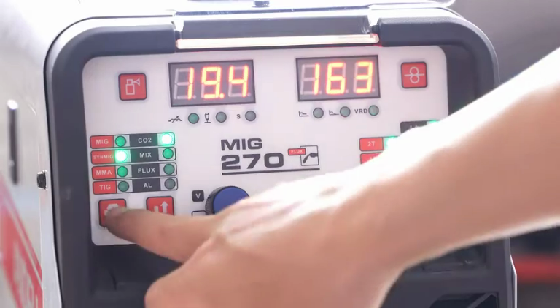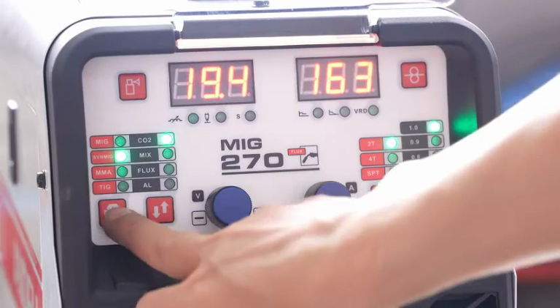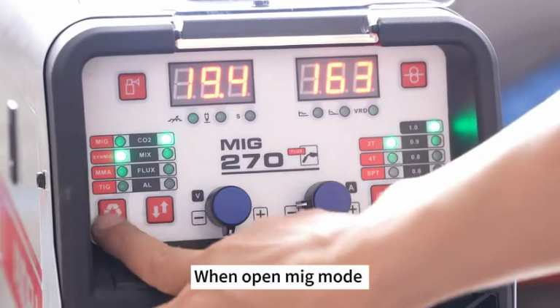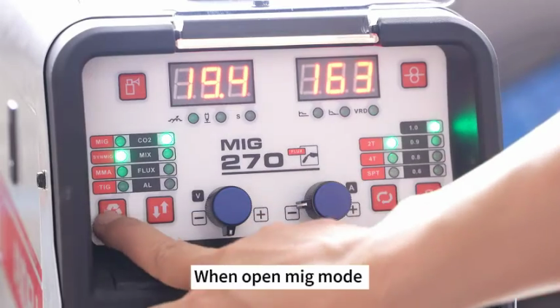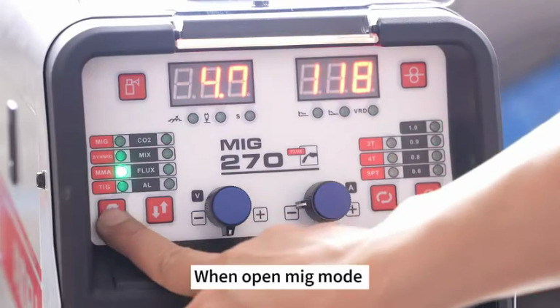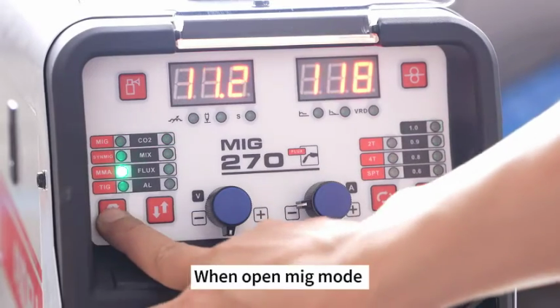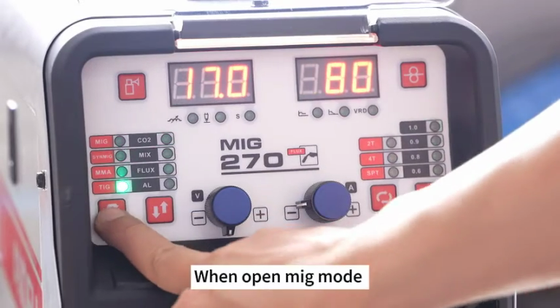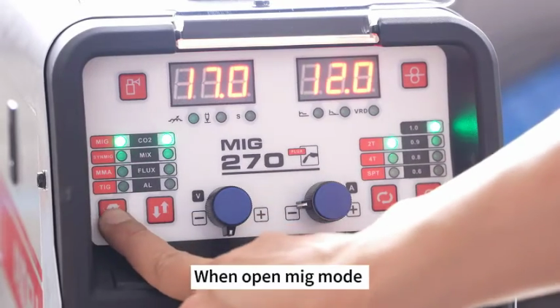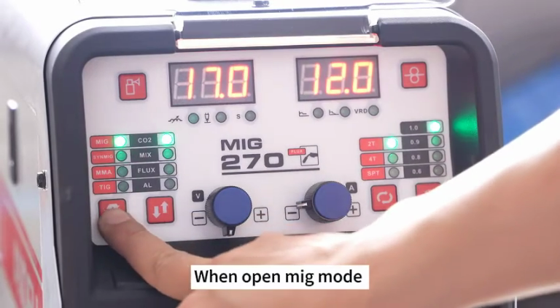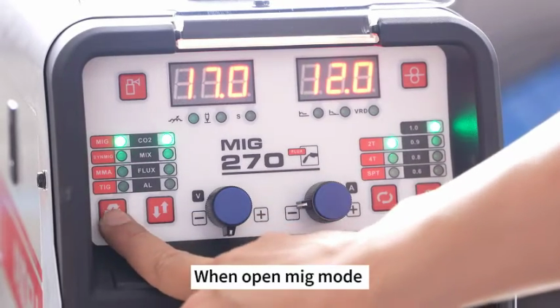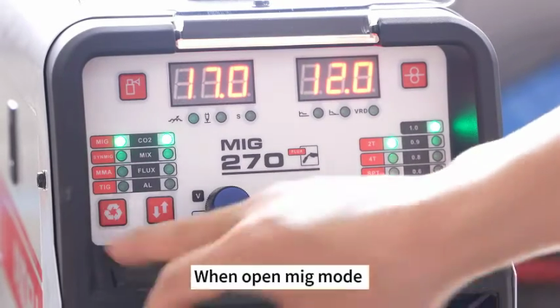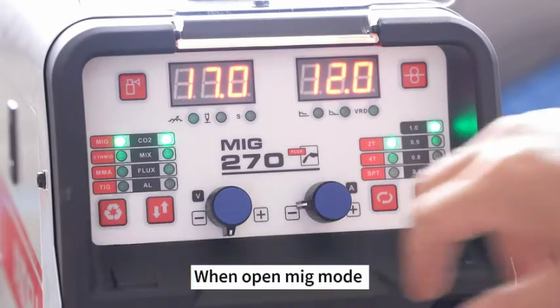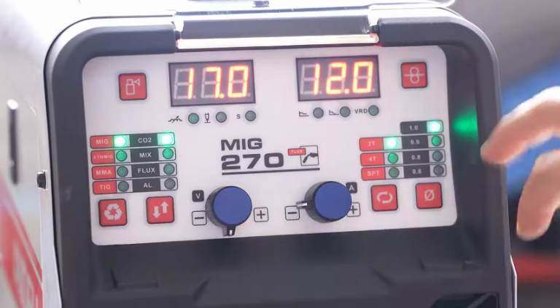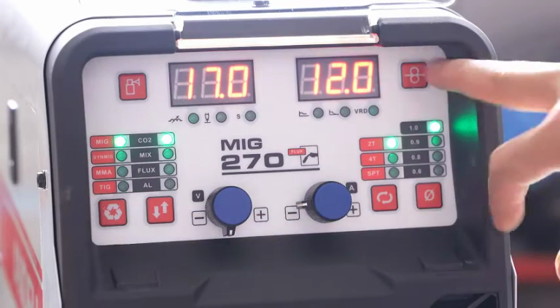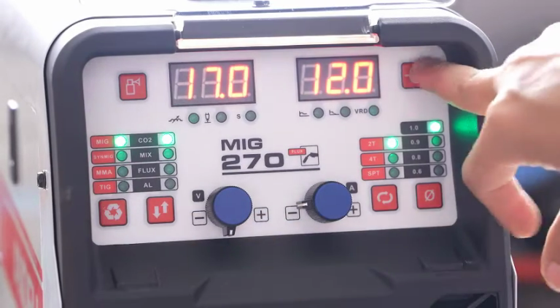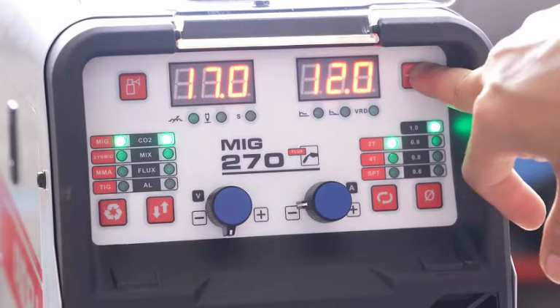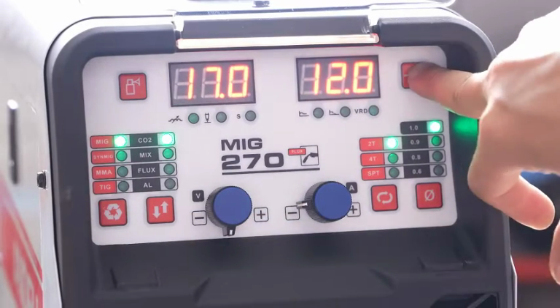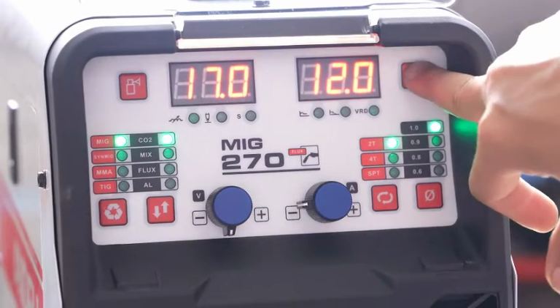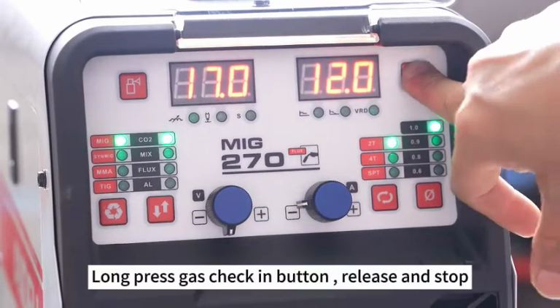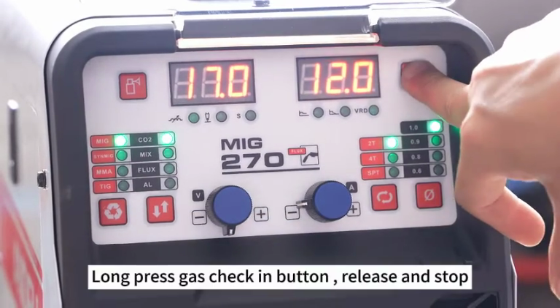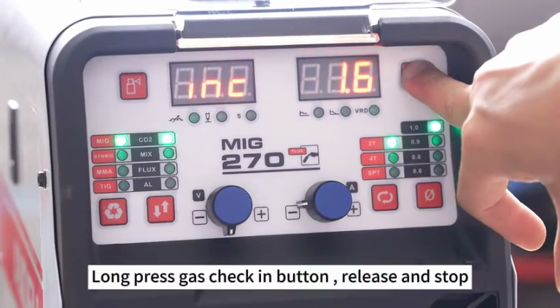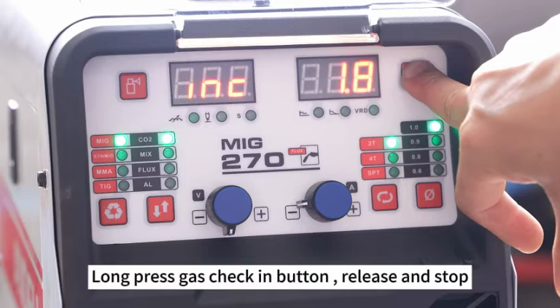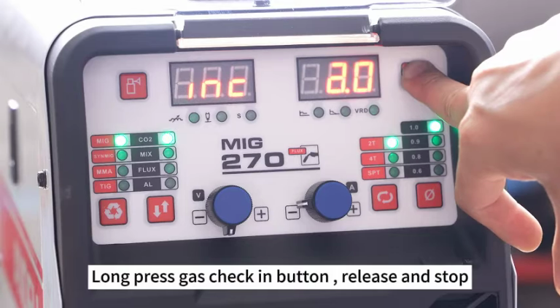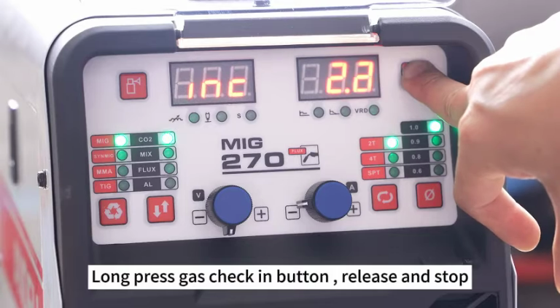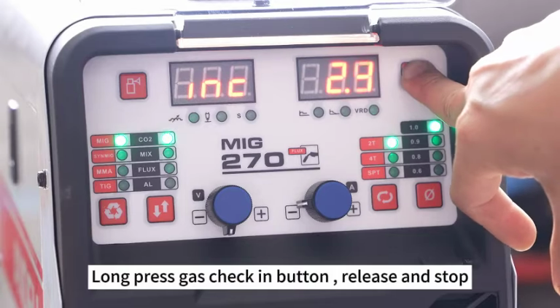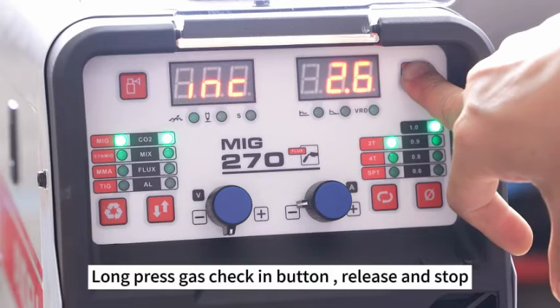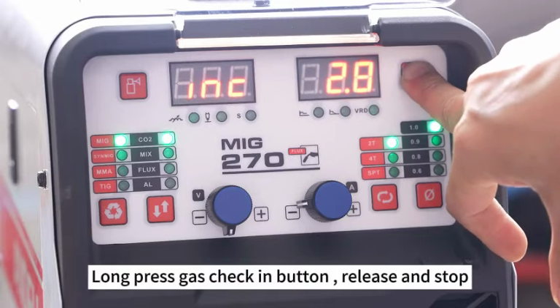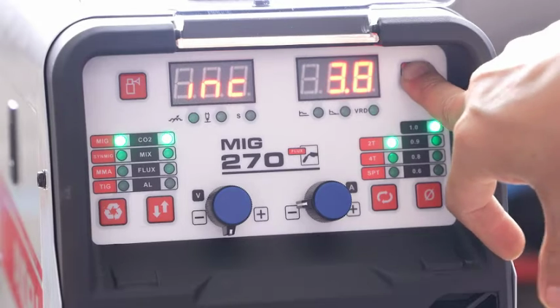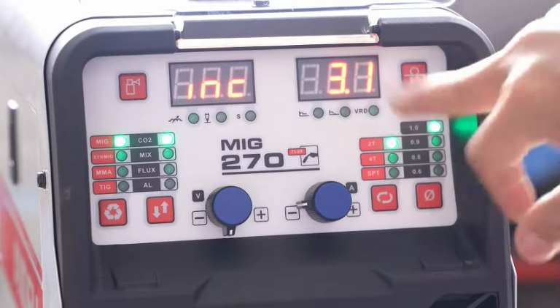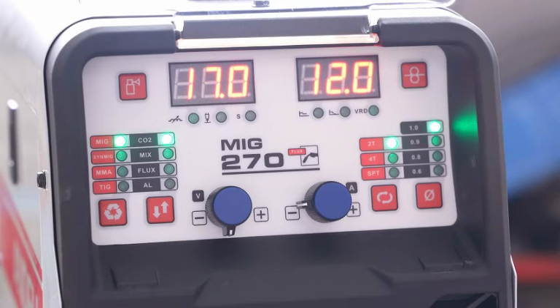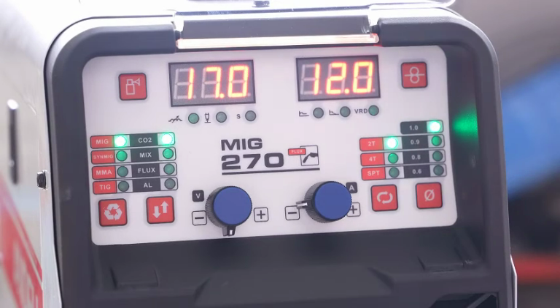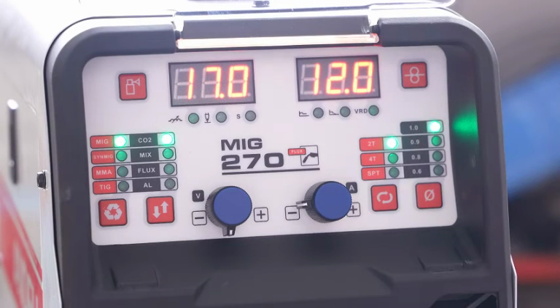When opening MIG mode, long press the gas check button, then release to stop.